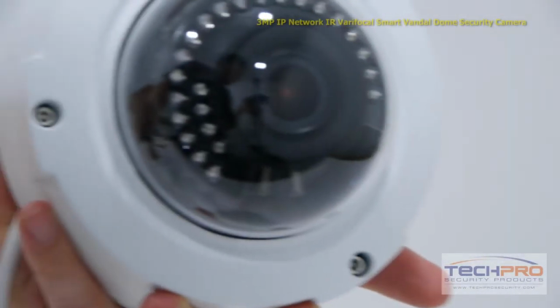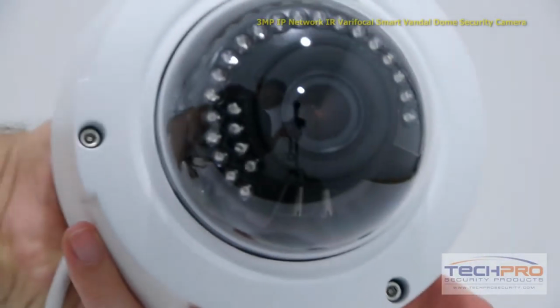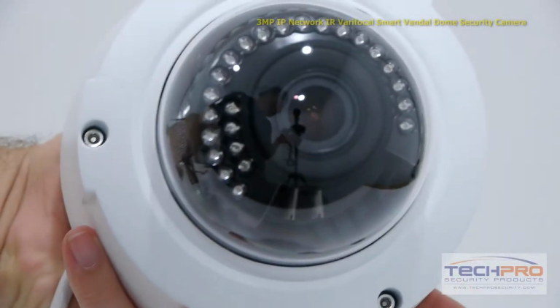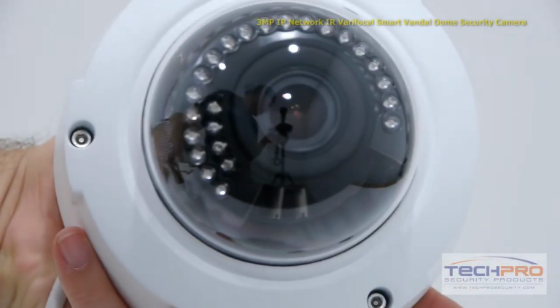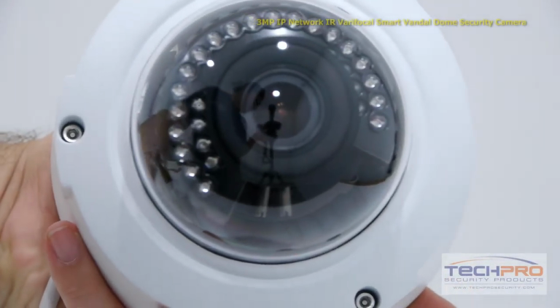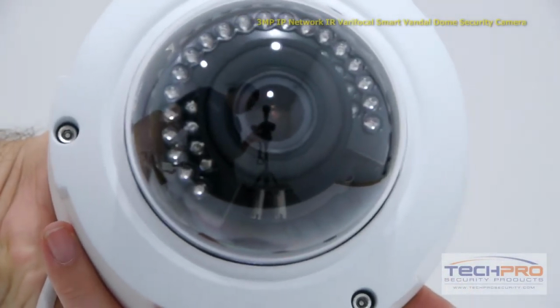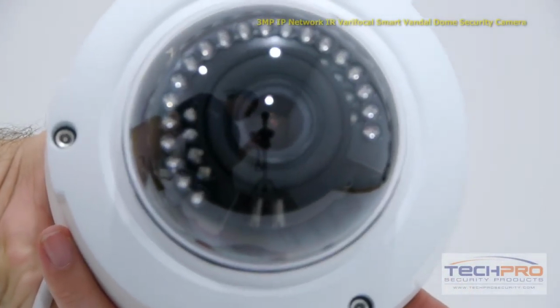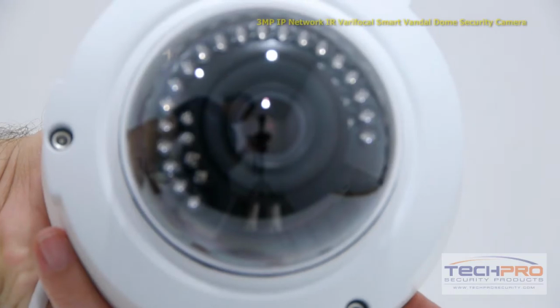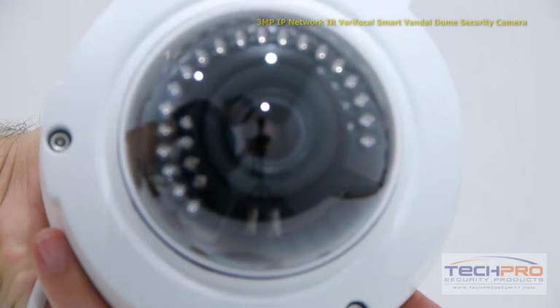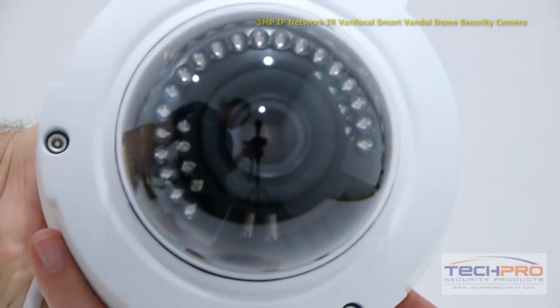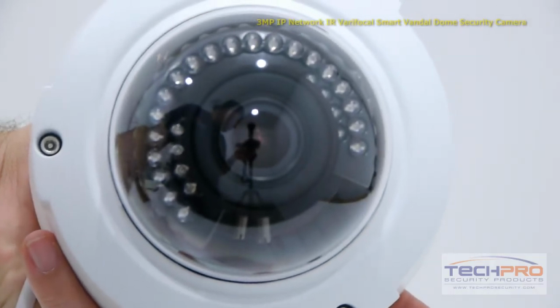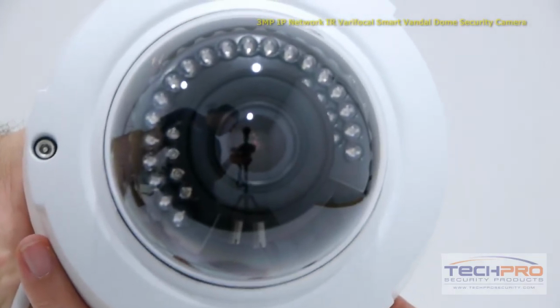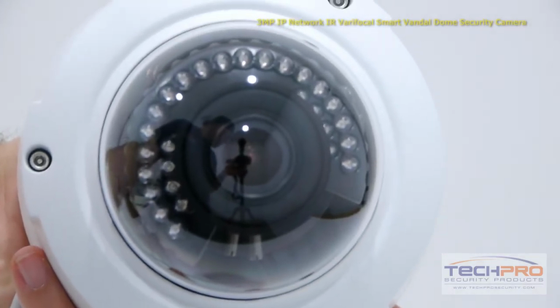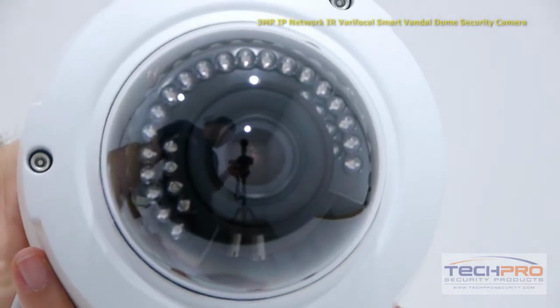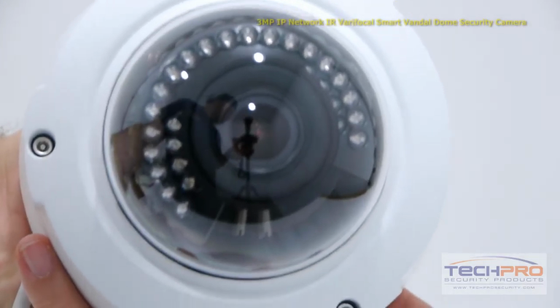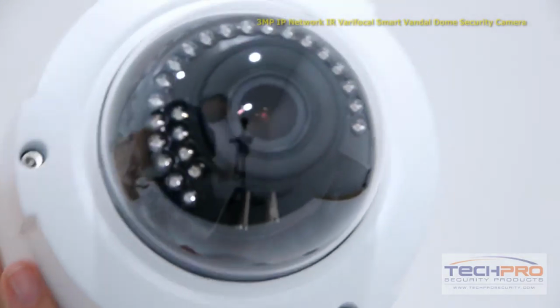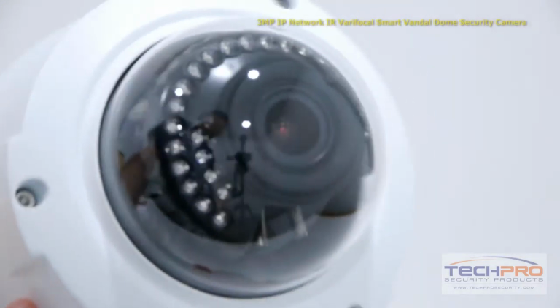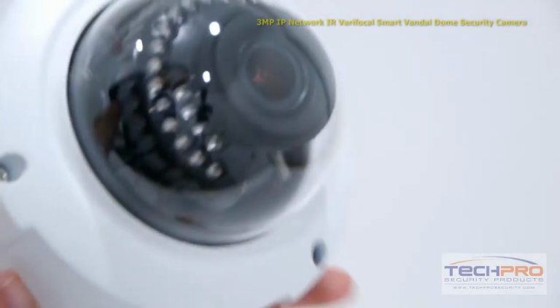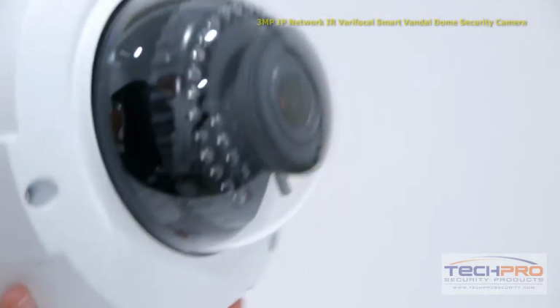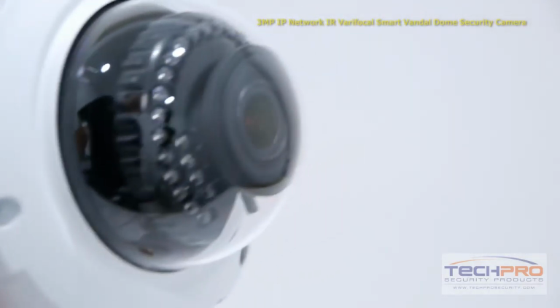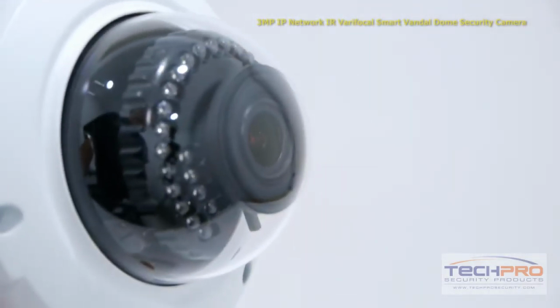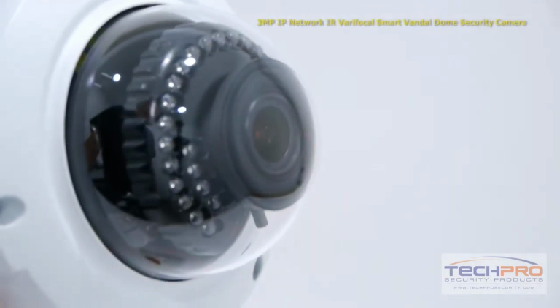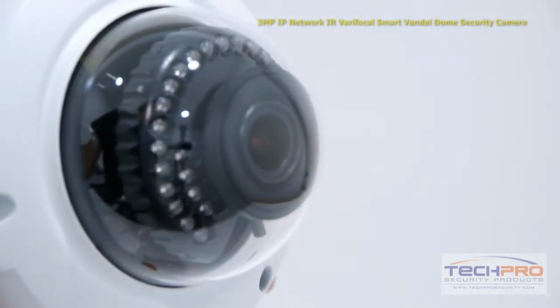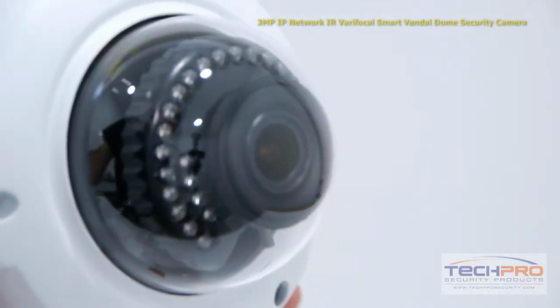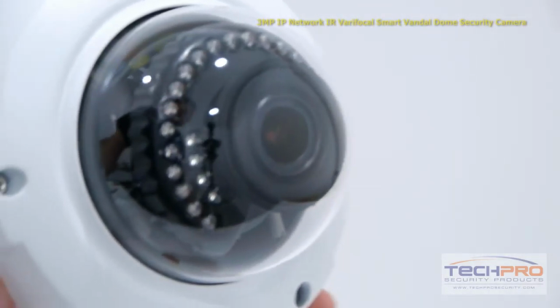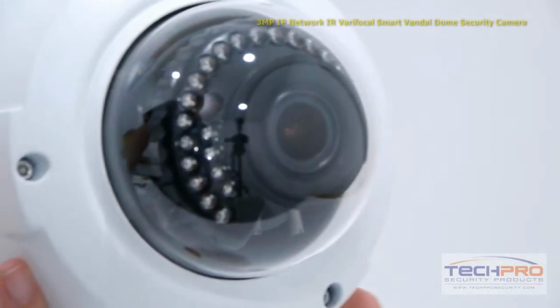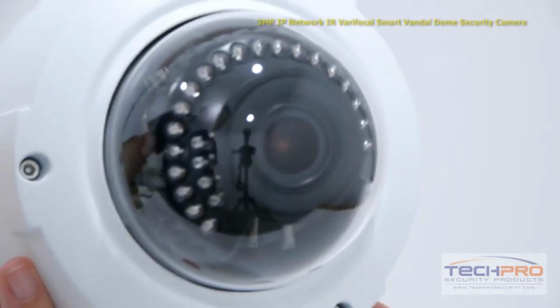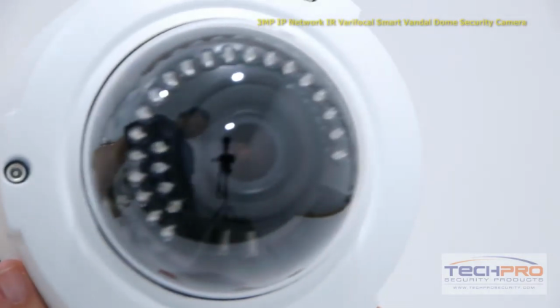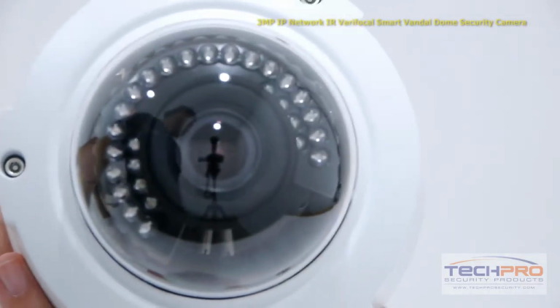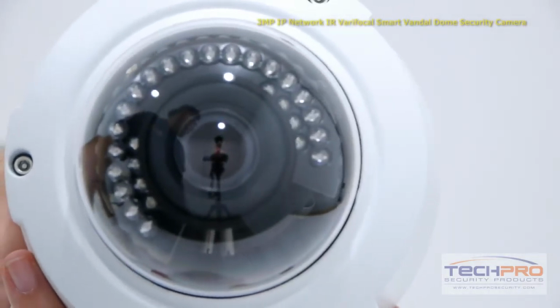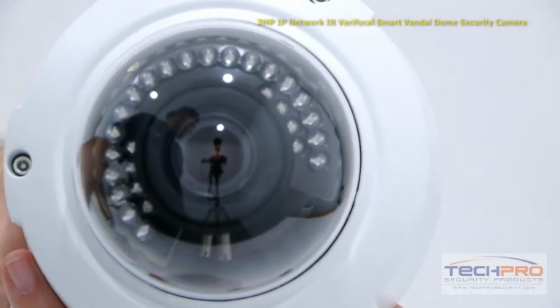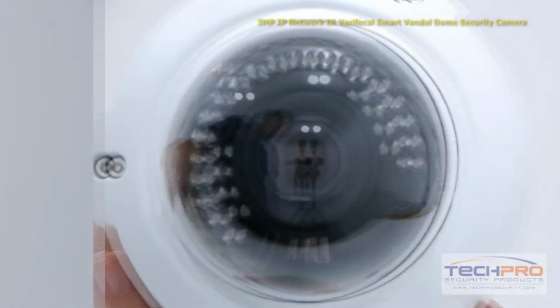It has a one-third inch 3 megapixel CMOS image sensor and an infrared visual distance of 50 feet in total darkness.